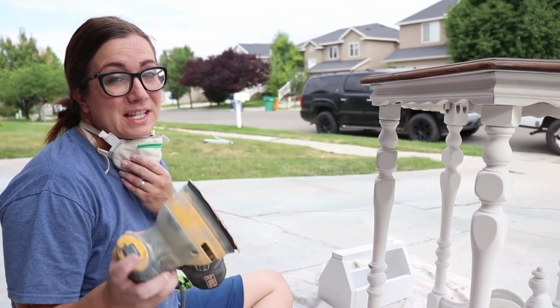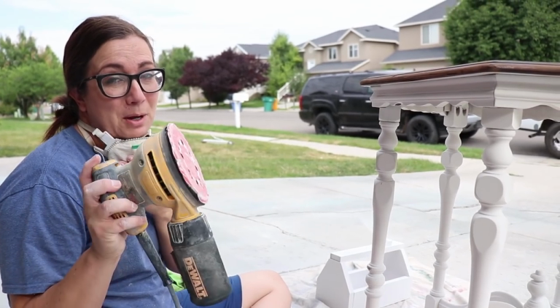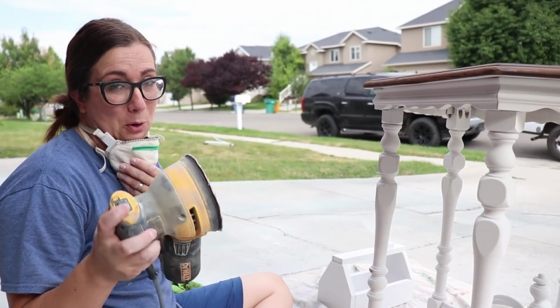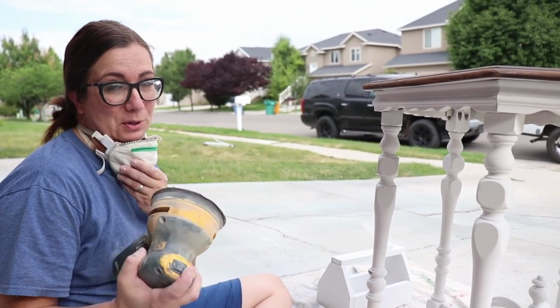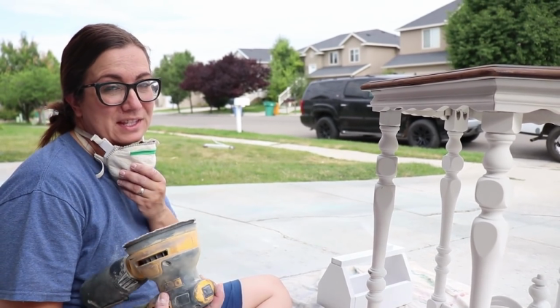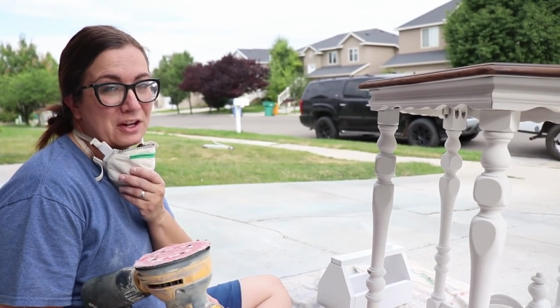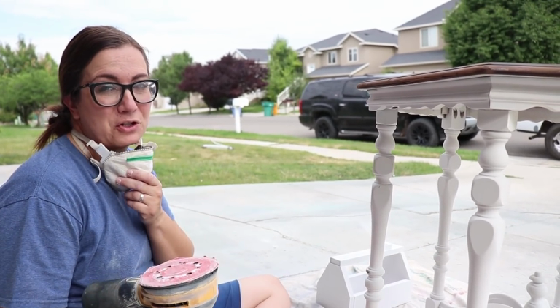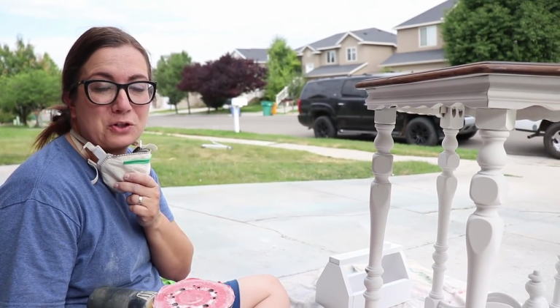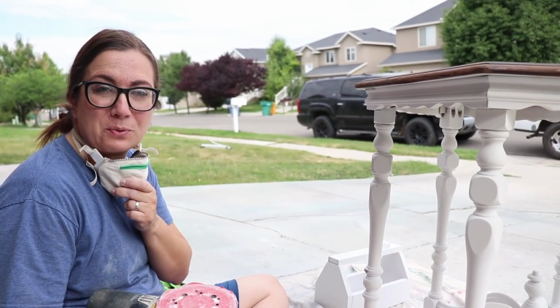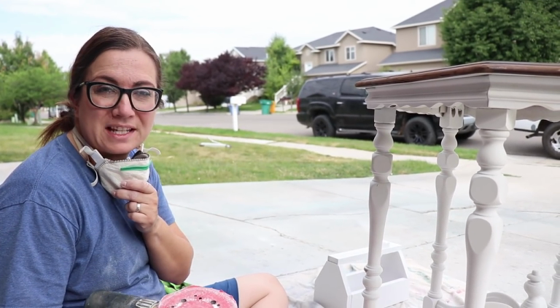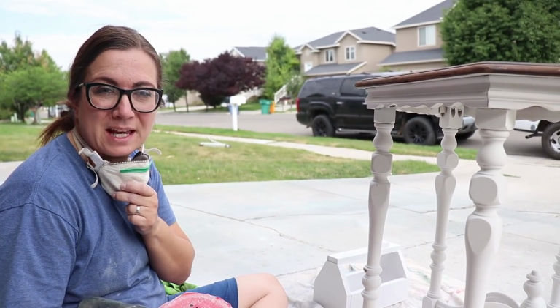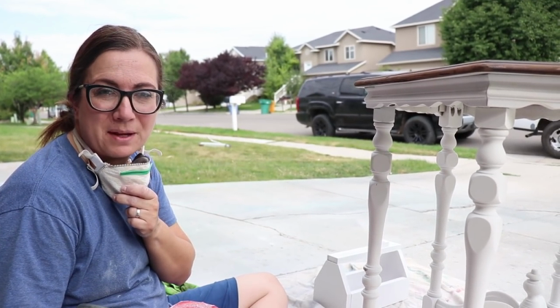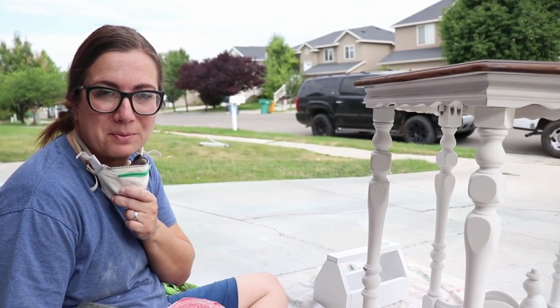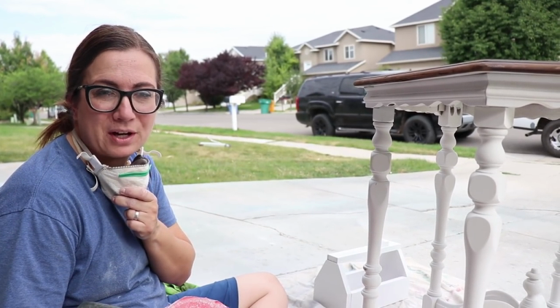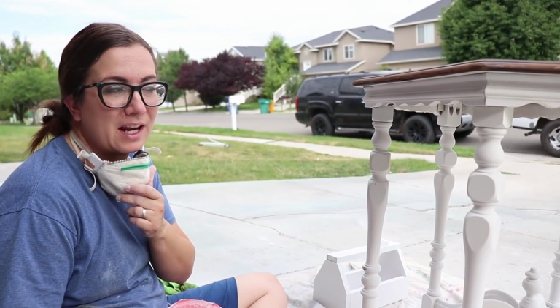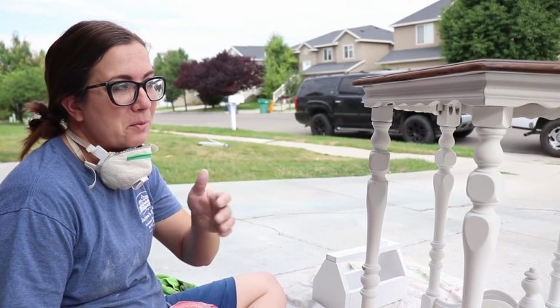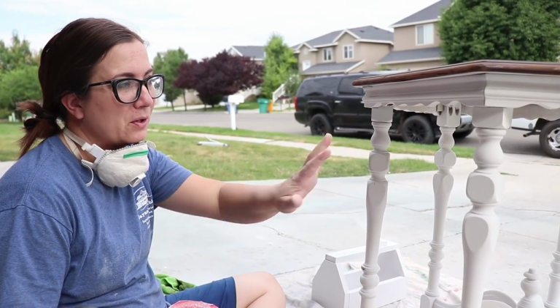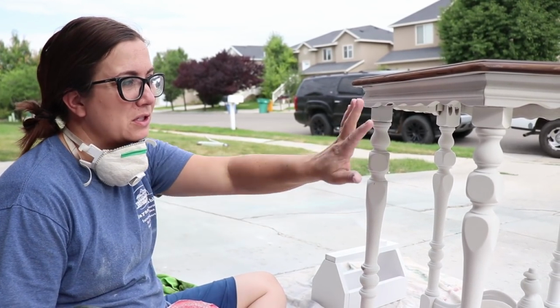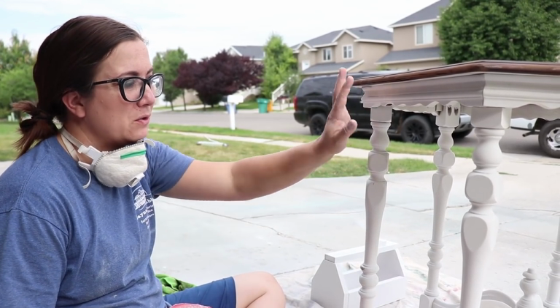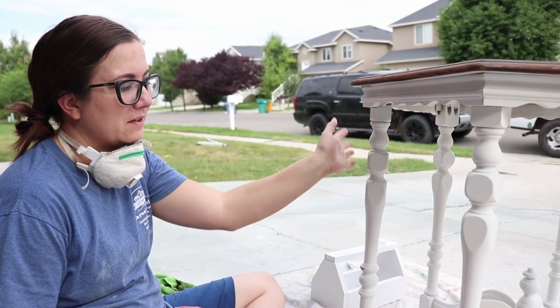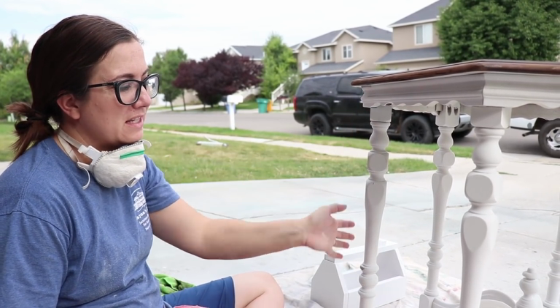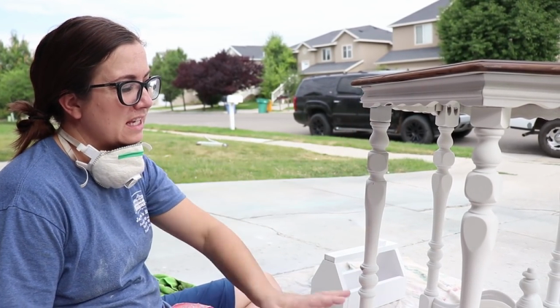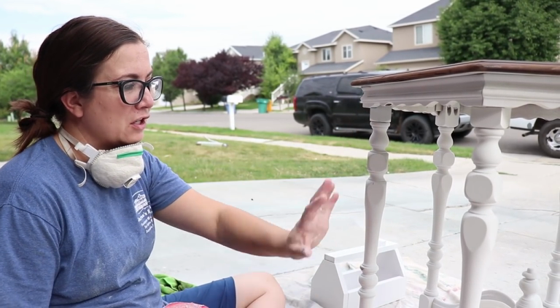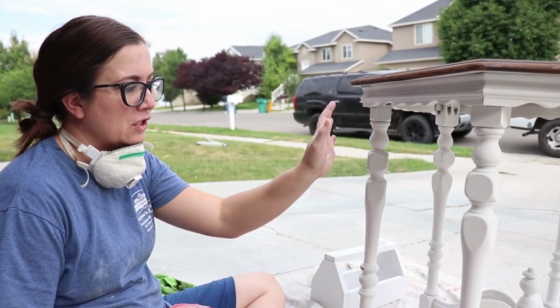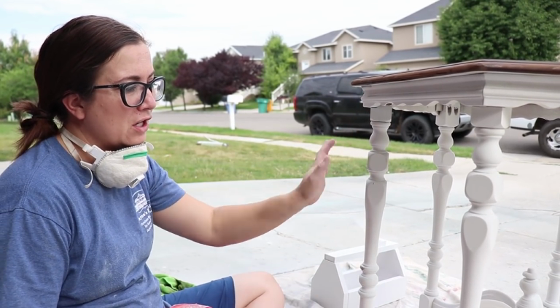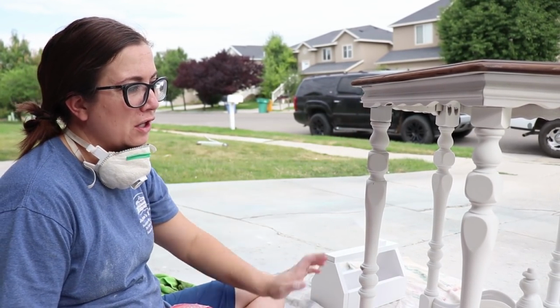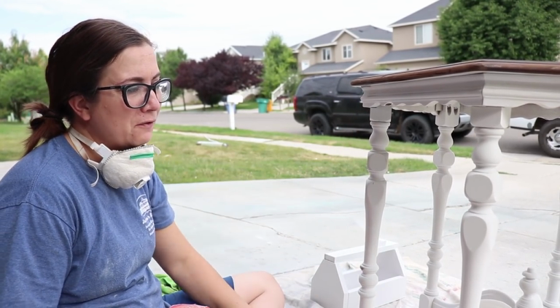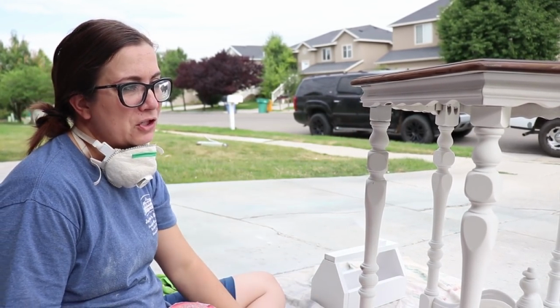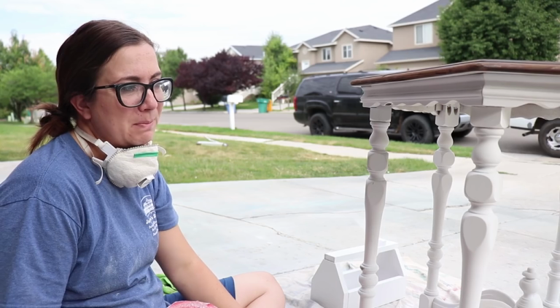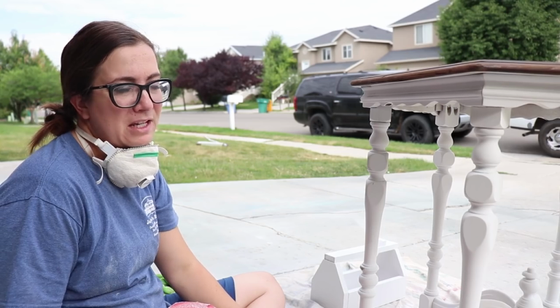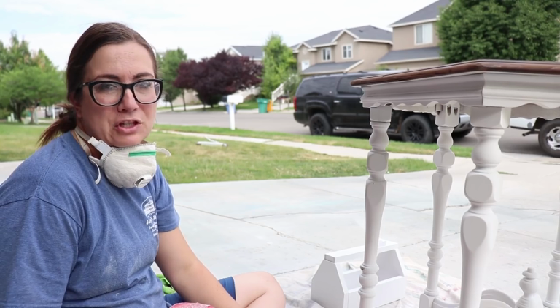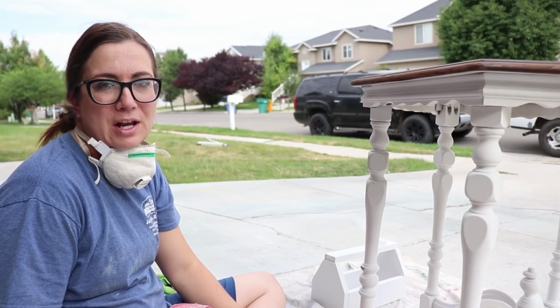I'm going to take my orbital sander with 220 sandpaper and give this thing a good all-over chippy distress.